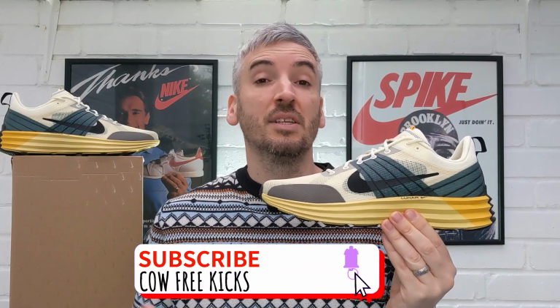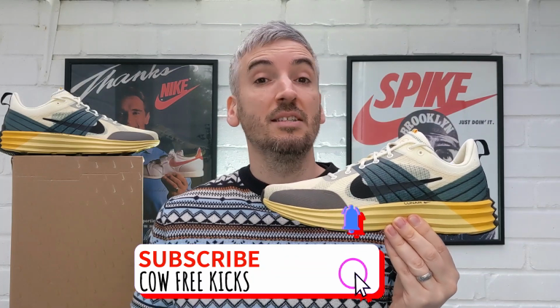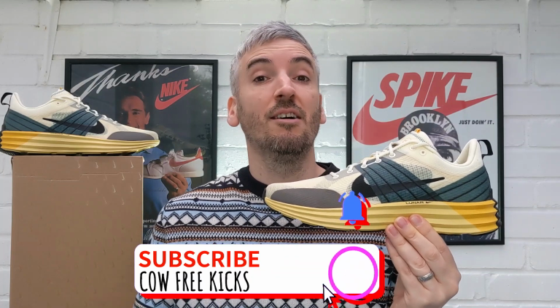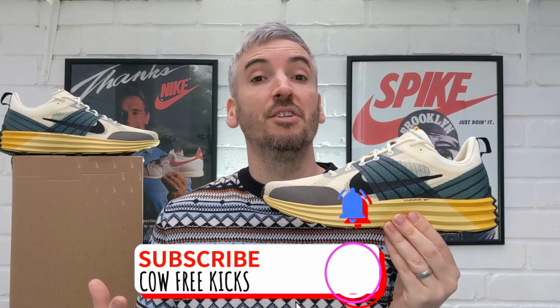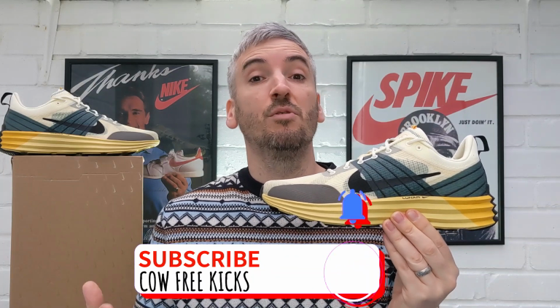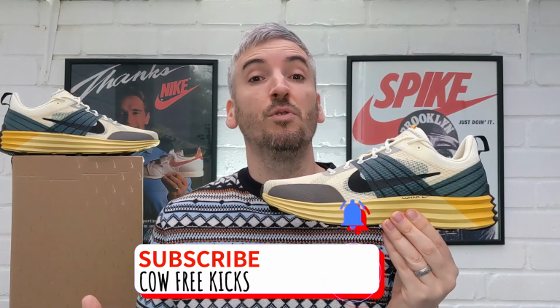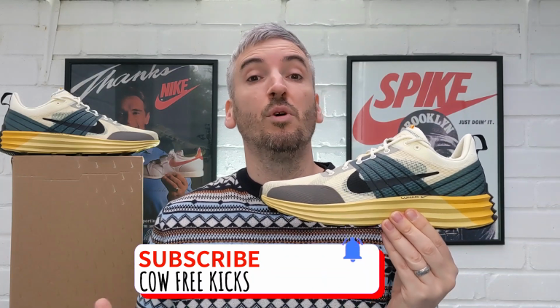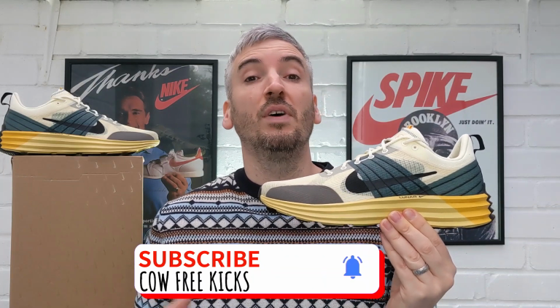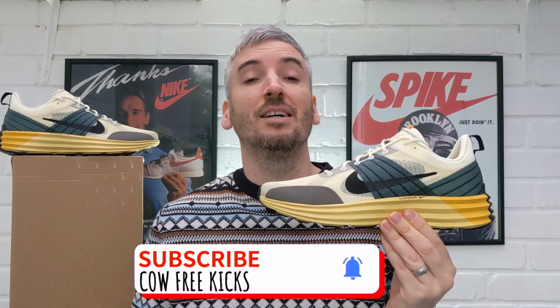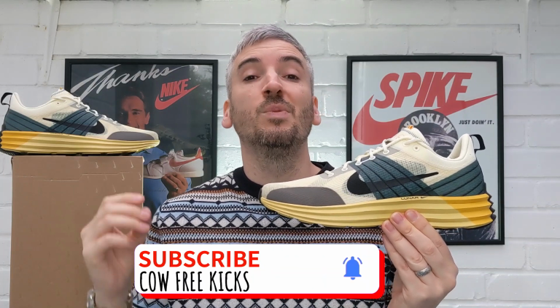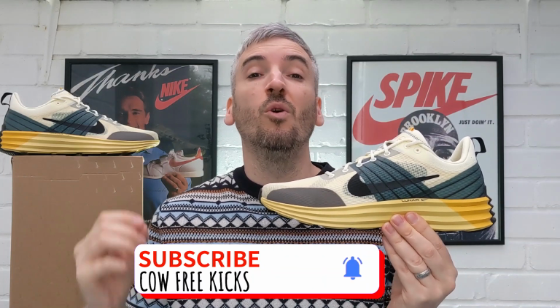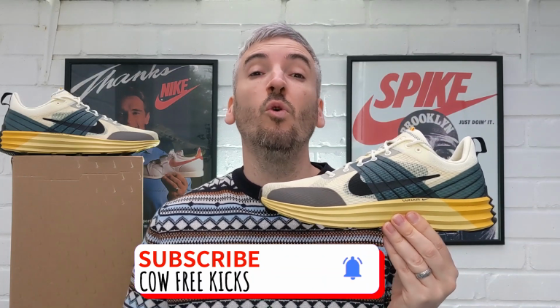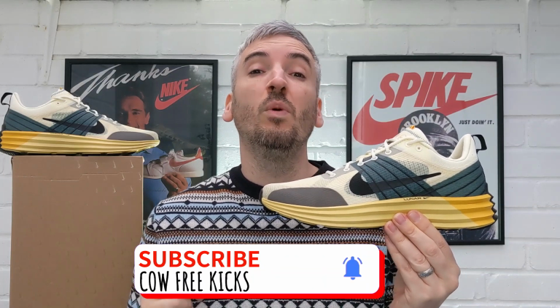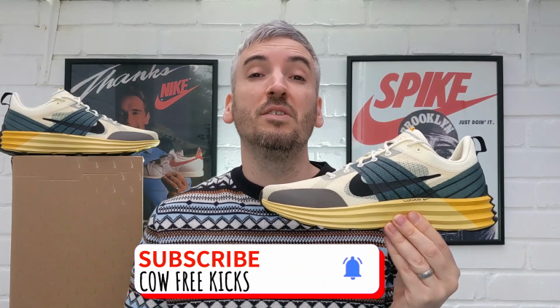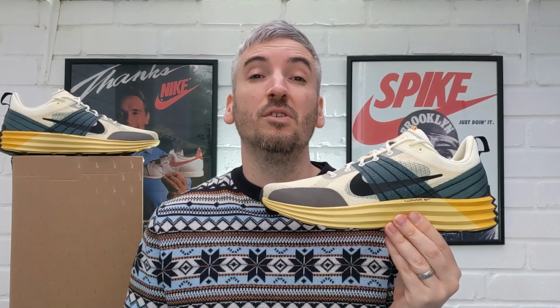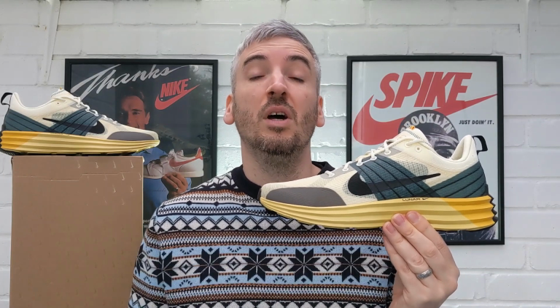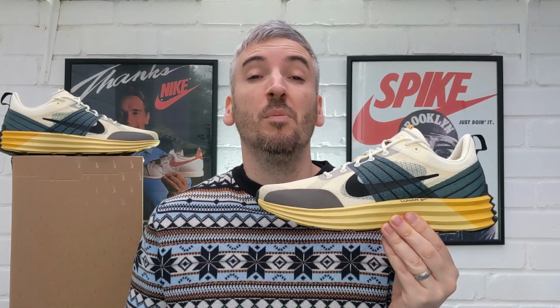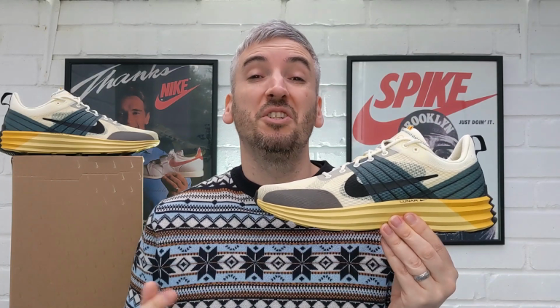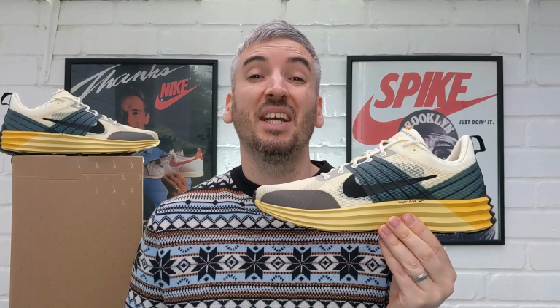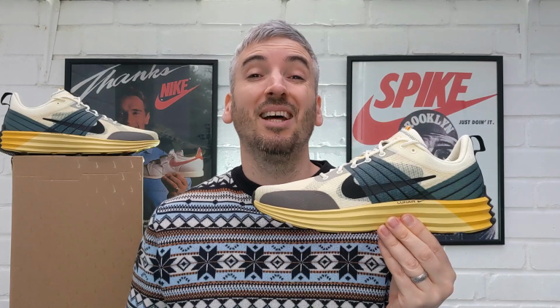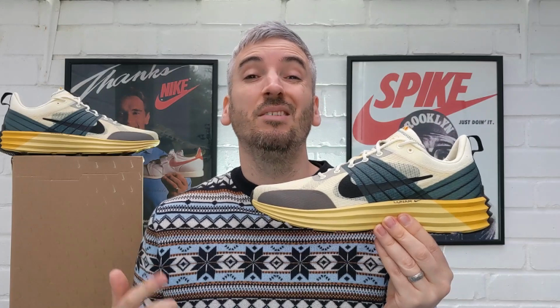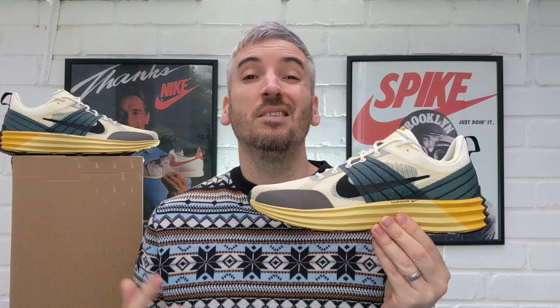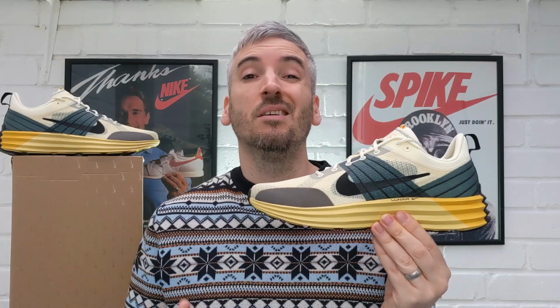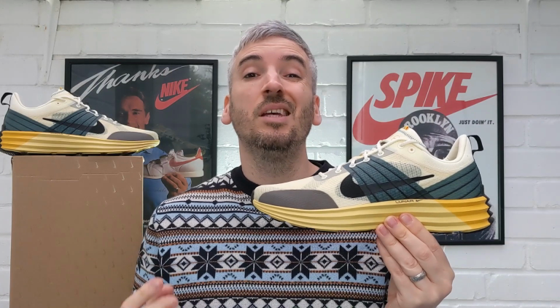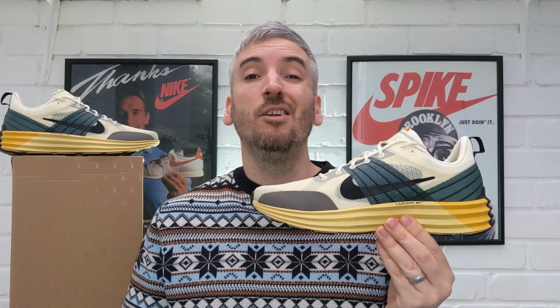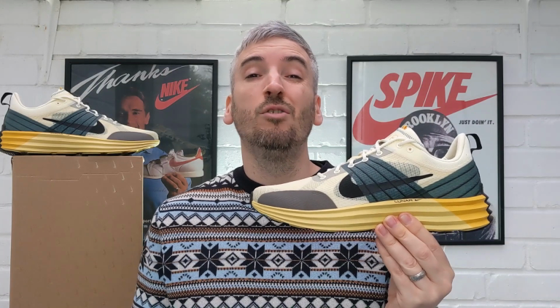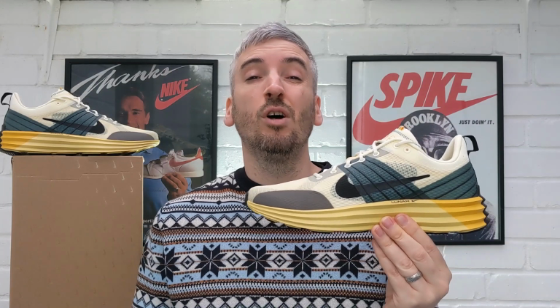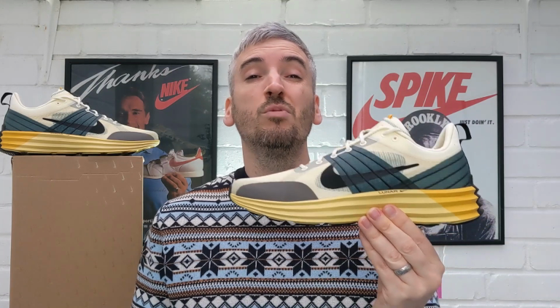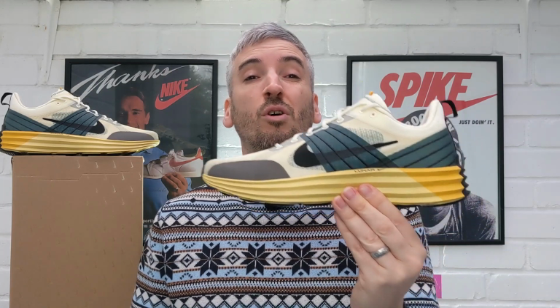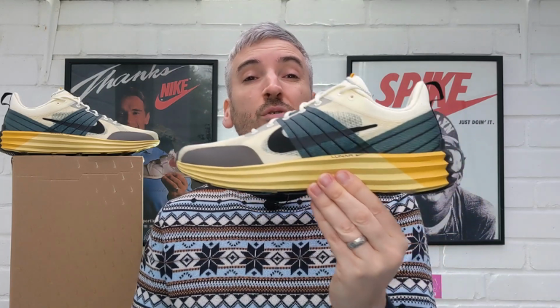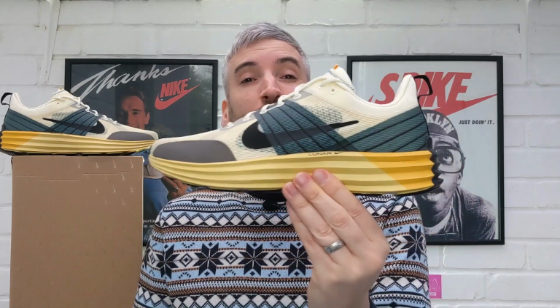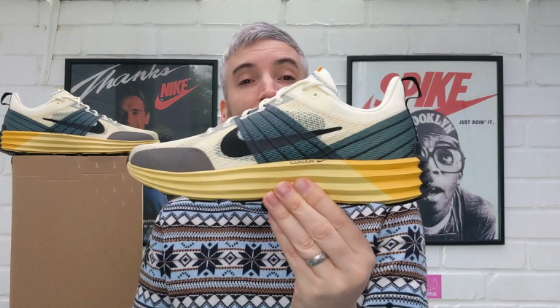So let's start this review off as we always do by checking out these Nike Luna Roams on feet.